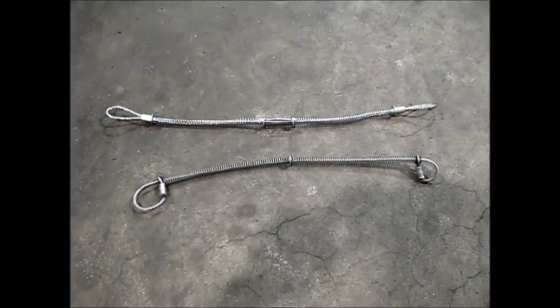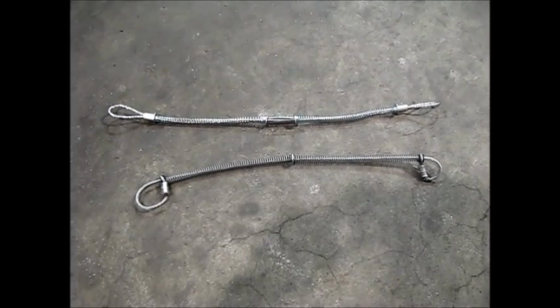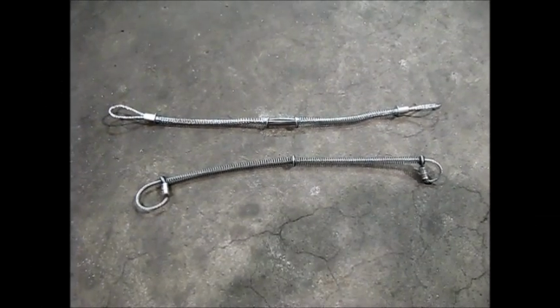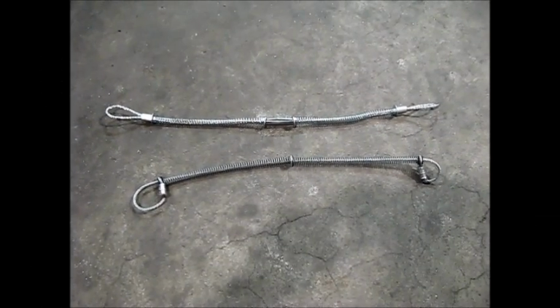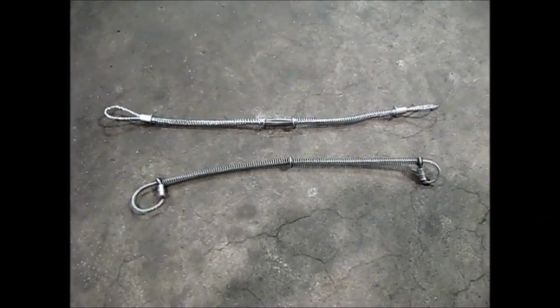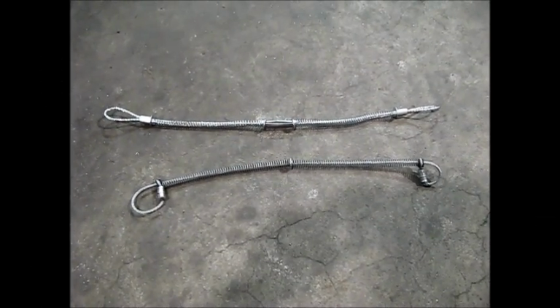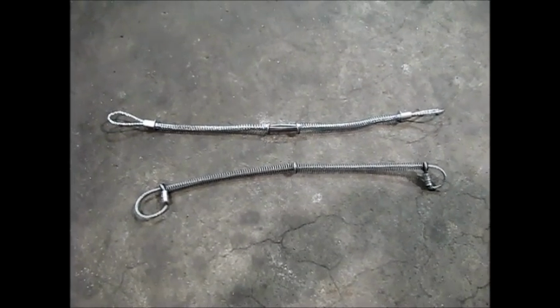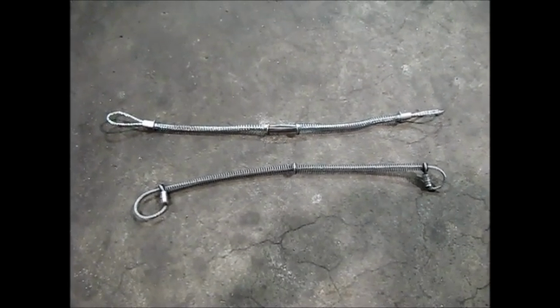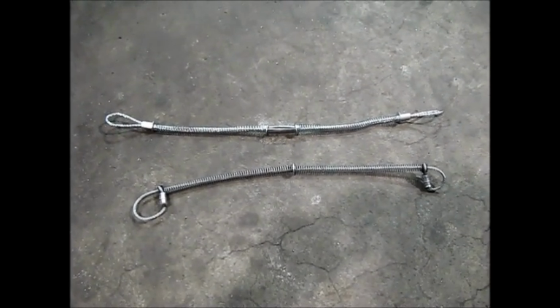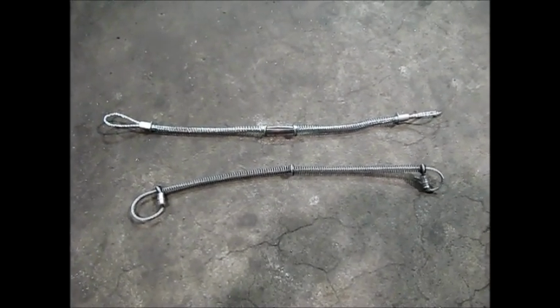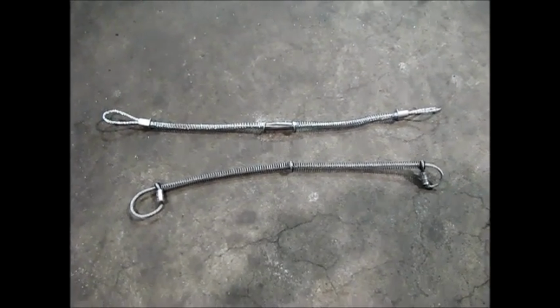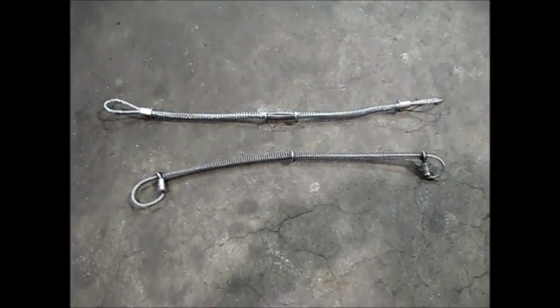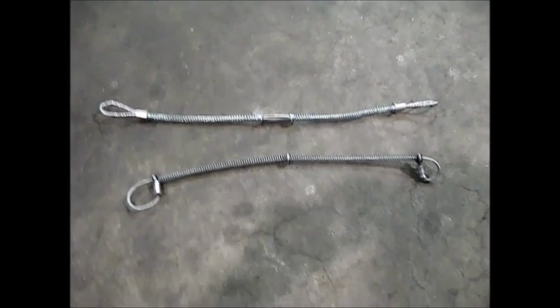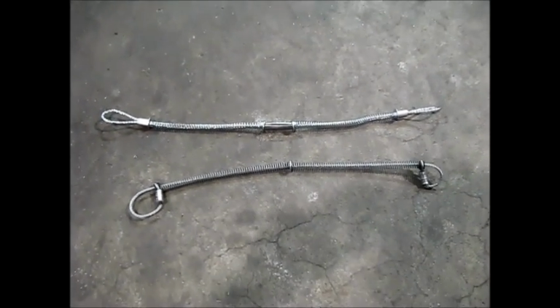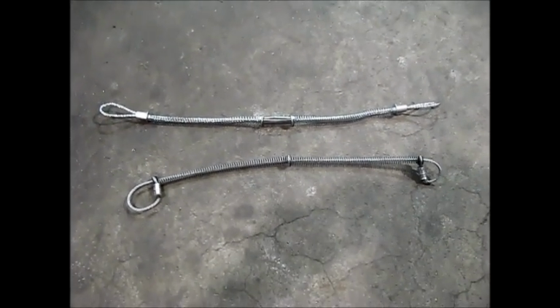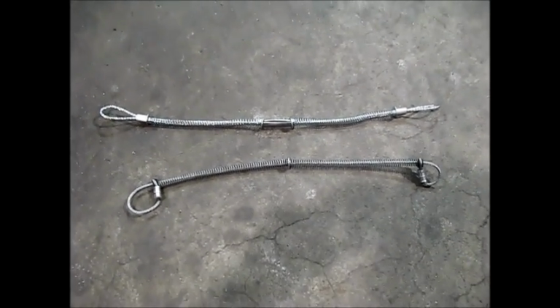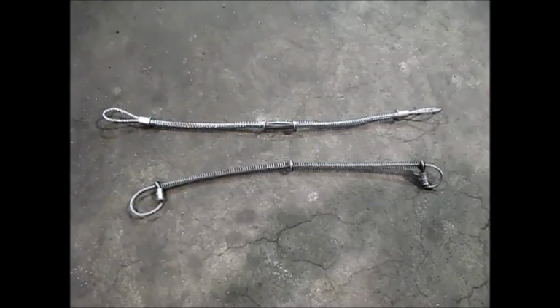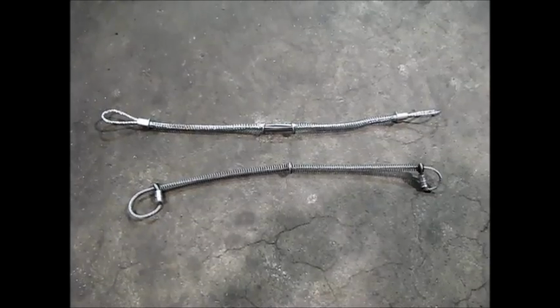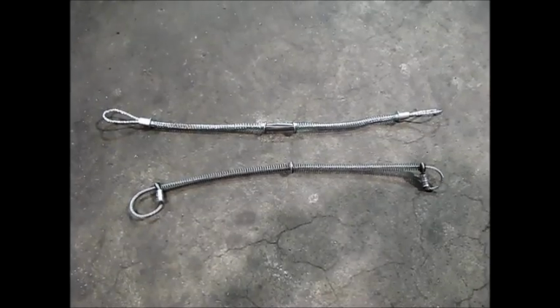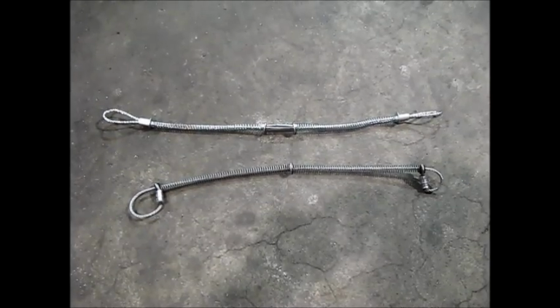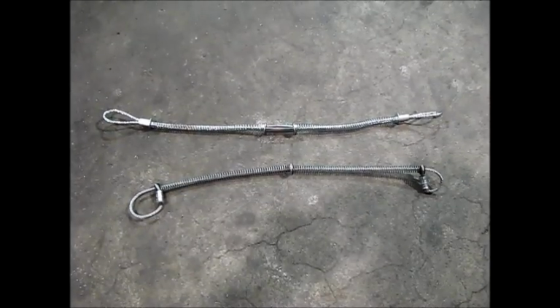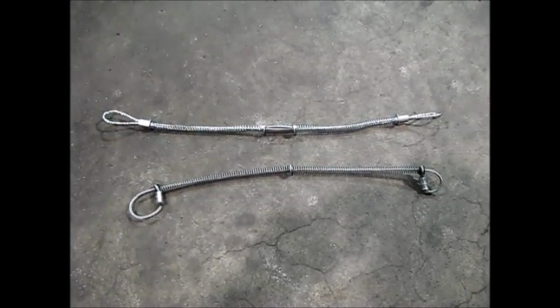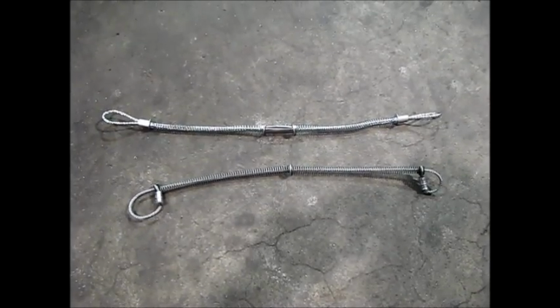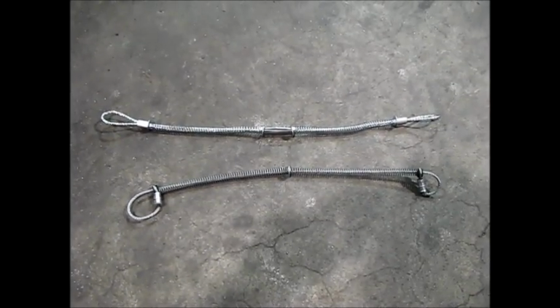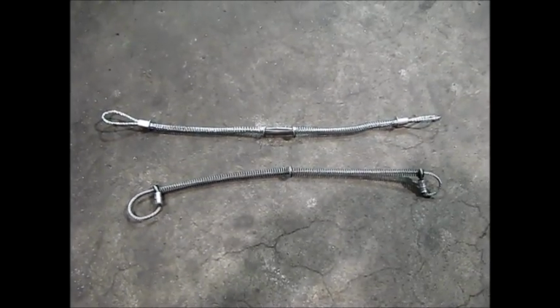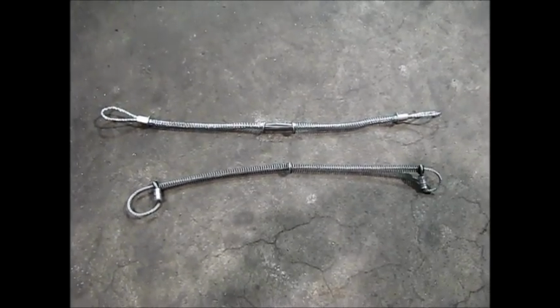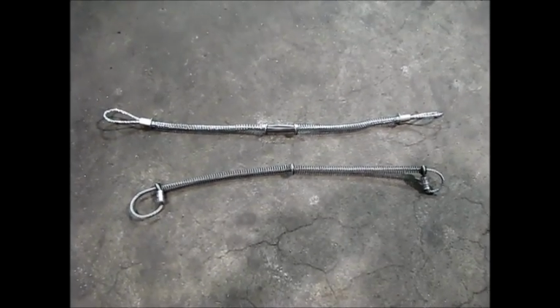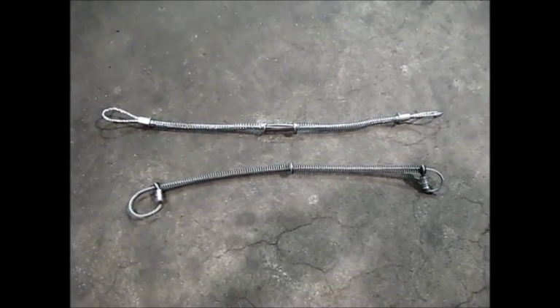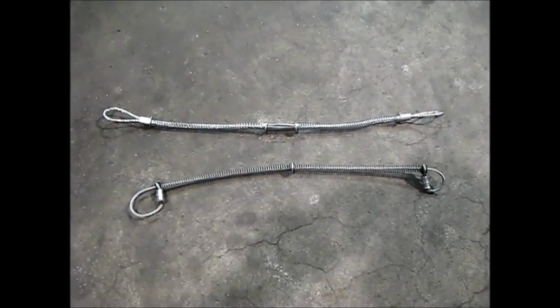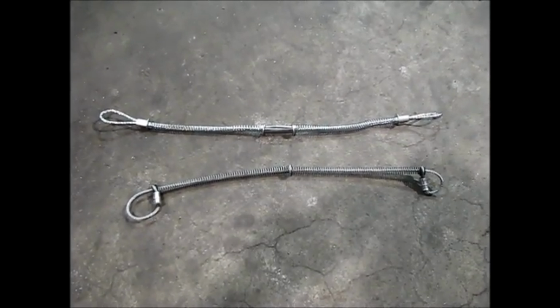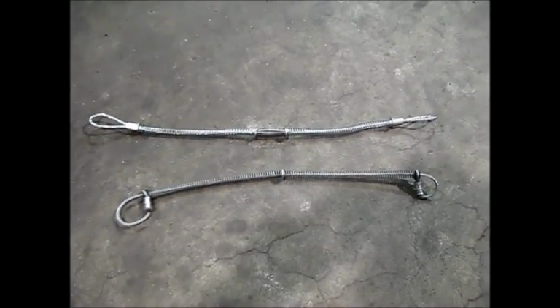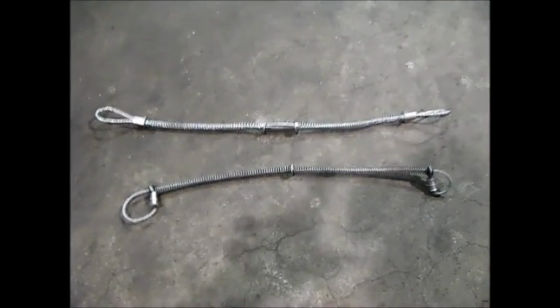This is Steve with American Ironworks. I'd like to describe the difference between a whip check and a cable choker.